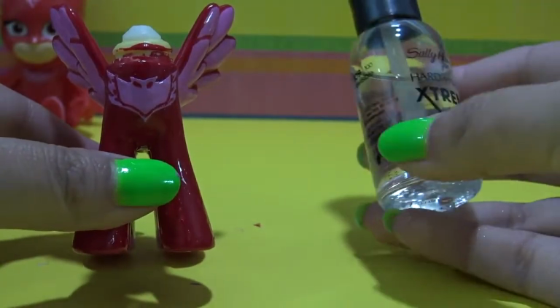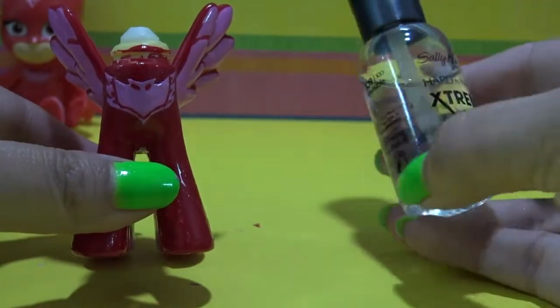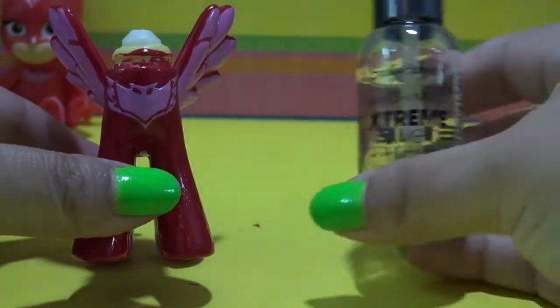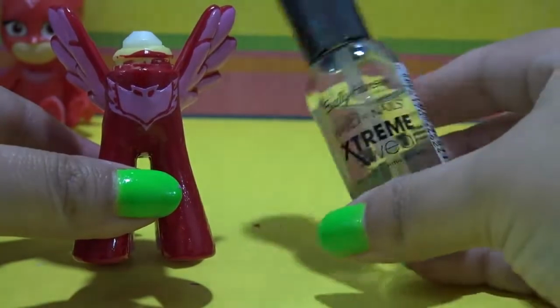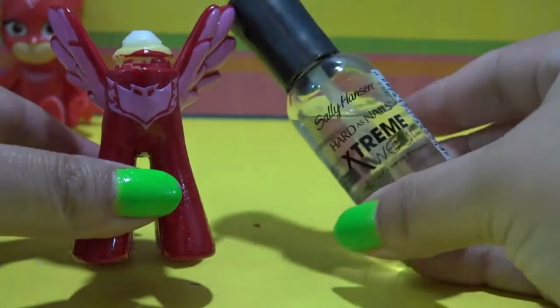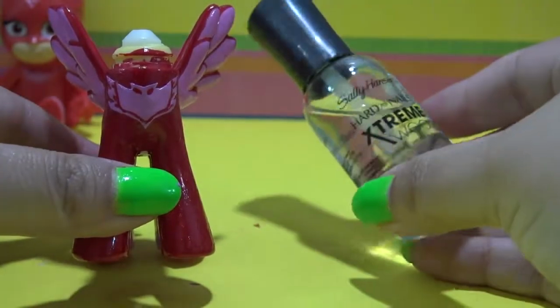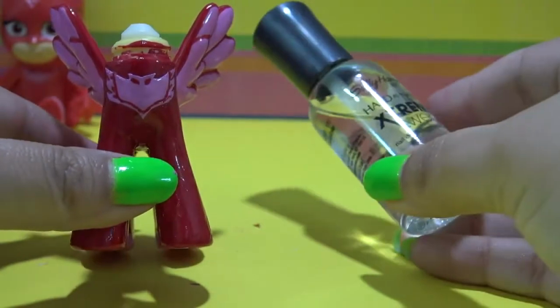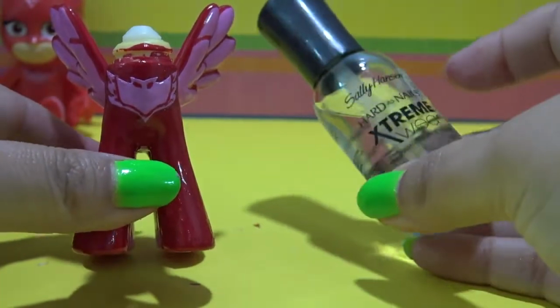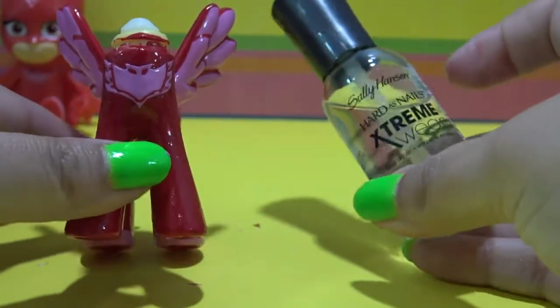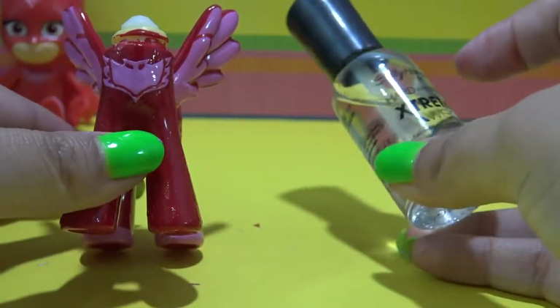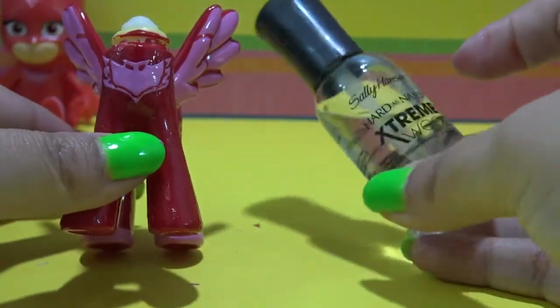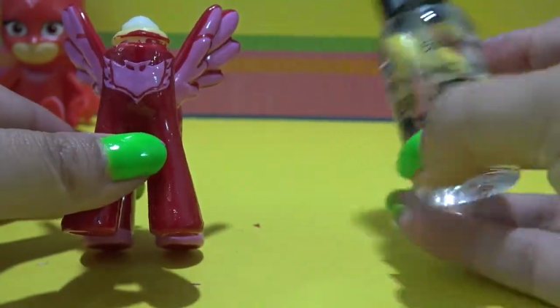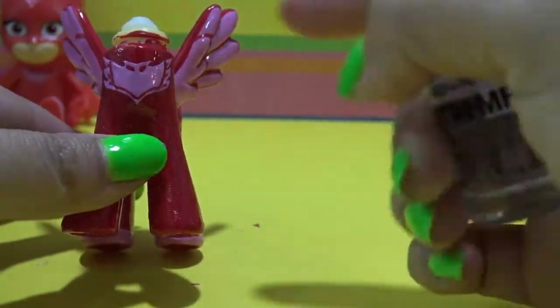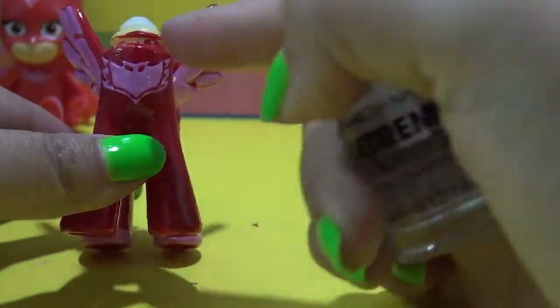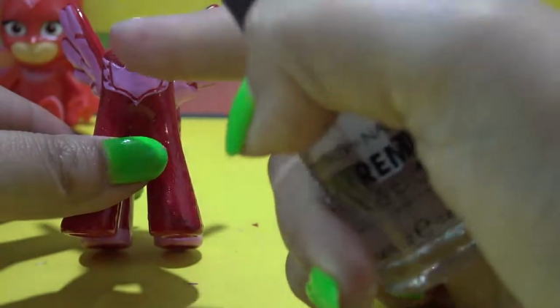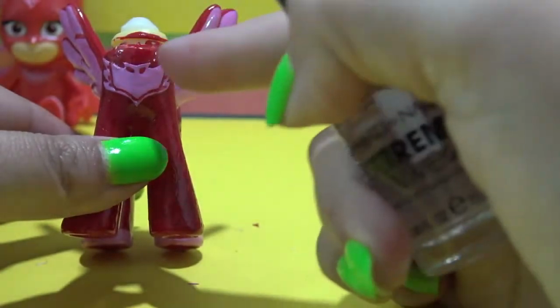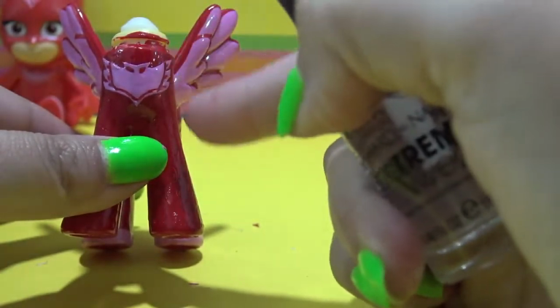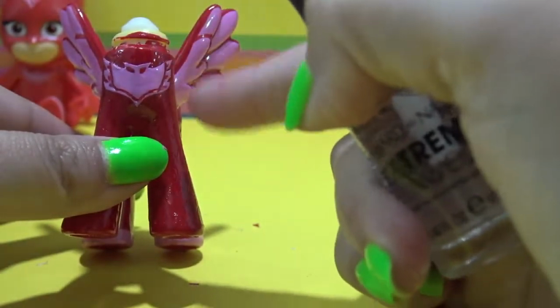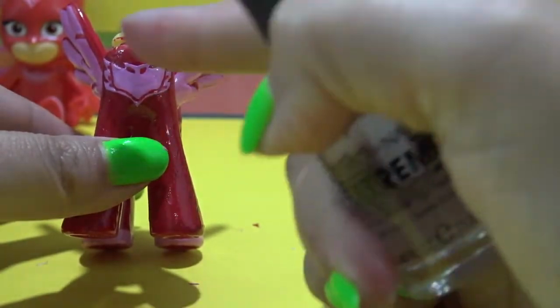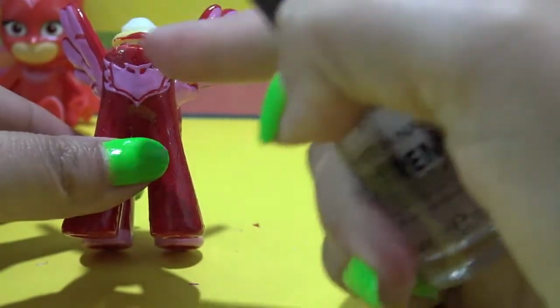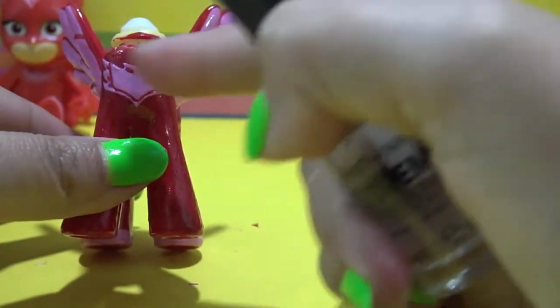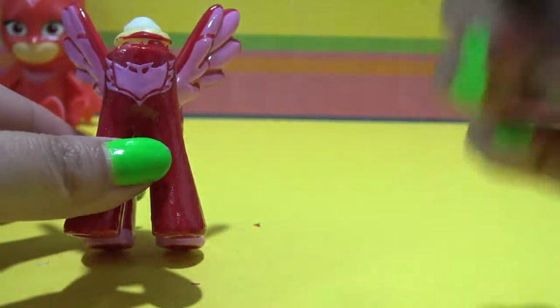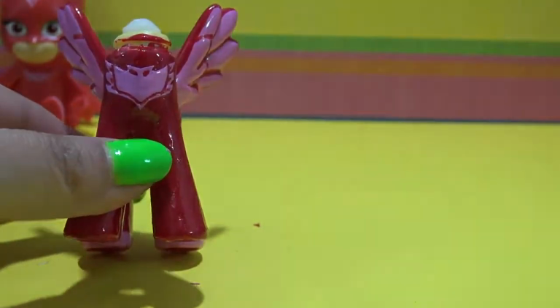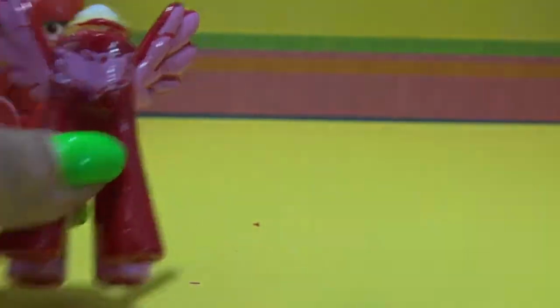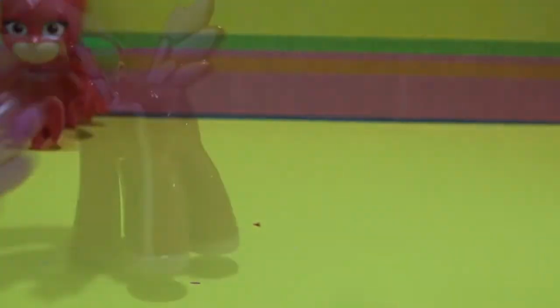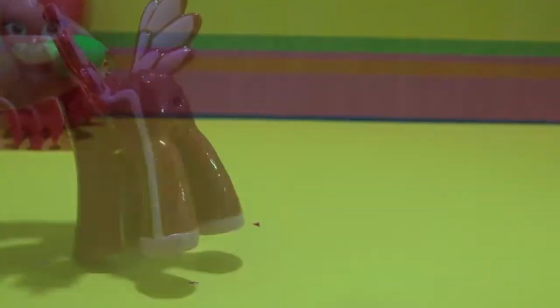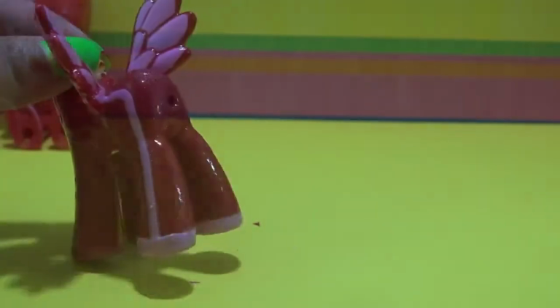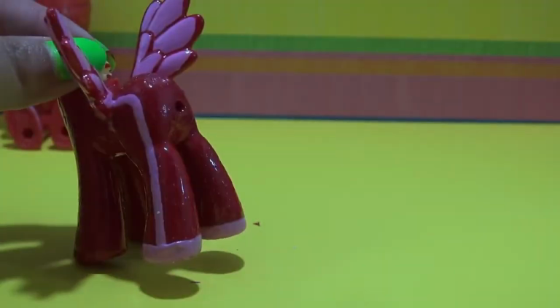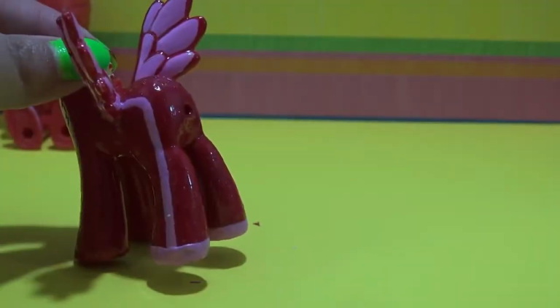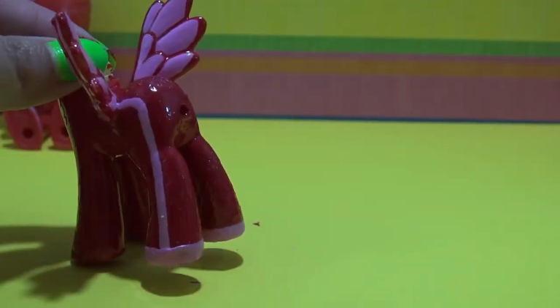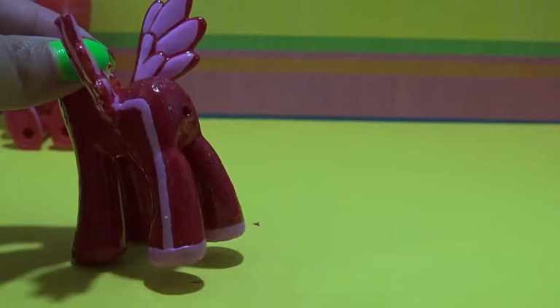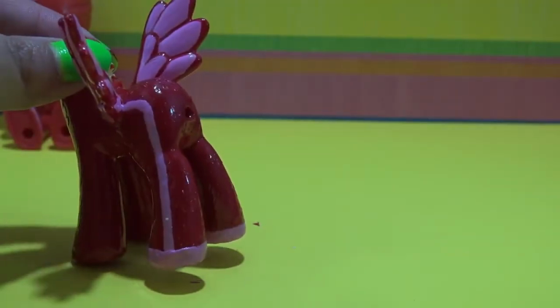That looks so cool. Now I am going over the front of the chest with a layer of clear nail polish to seal all of that work in.